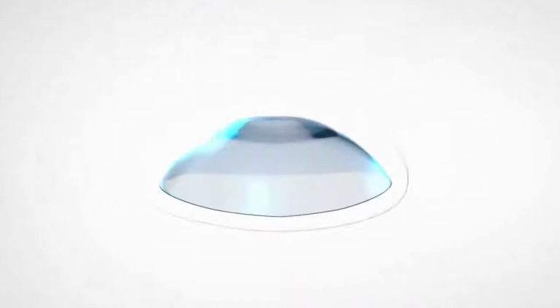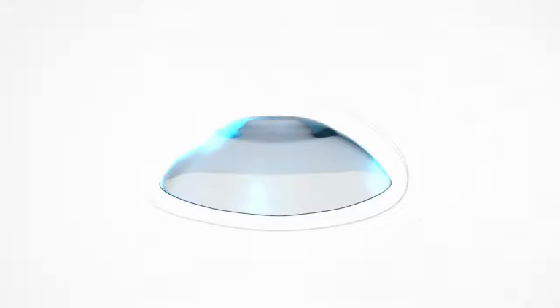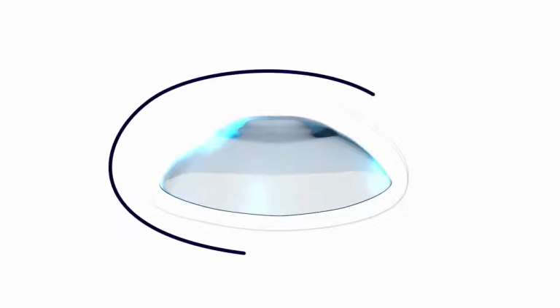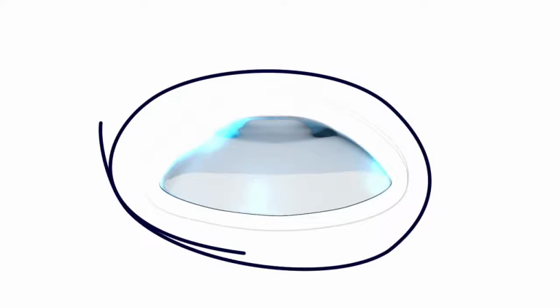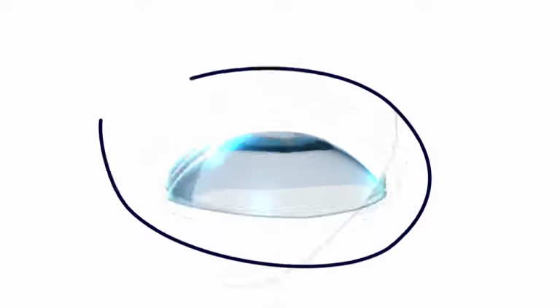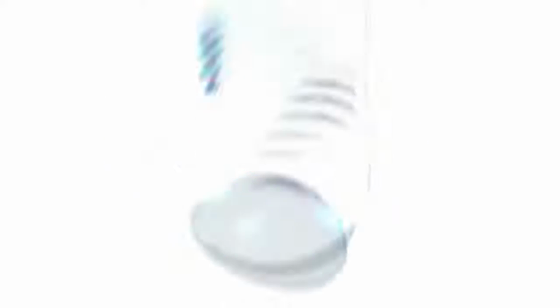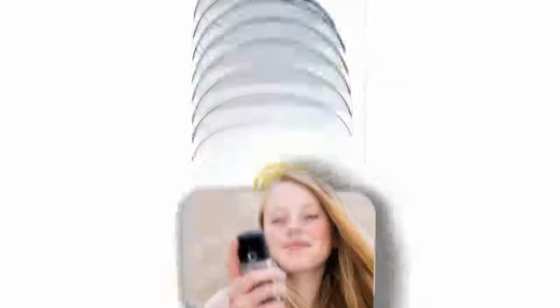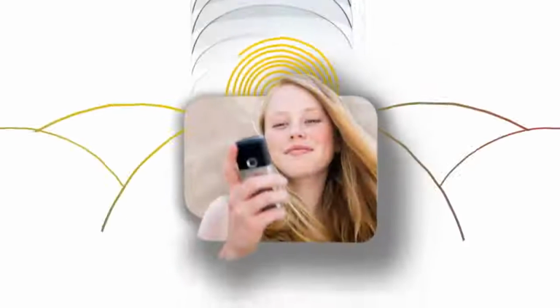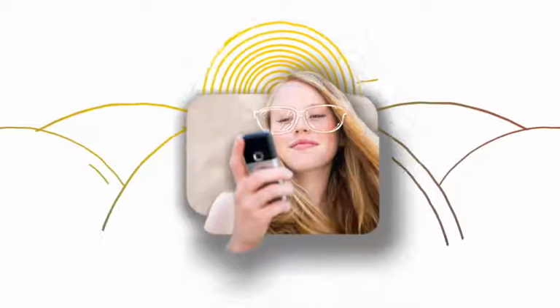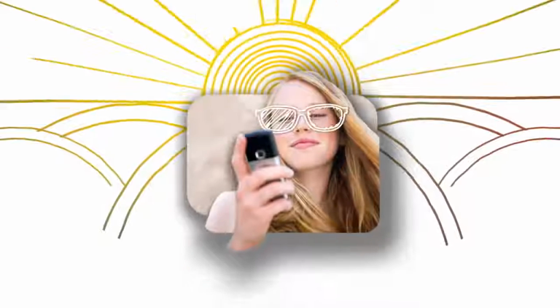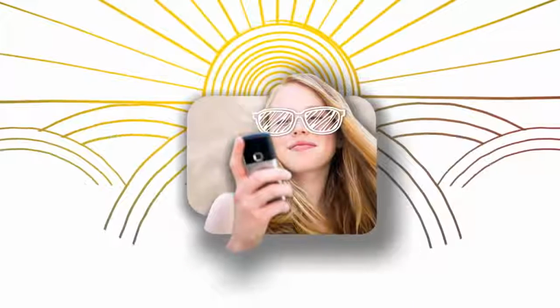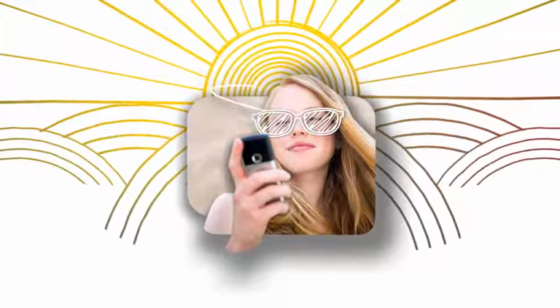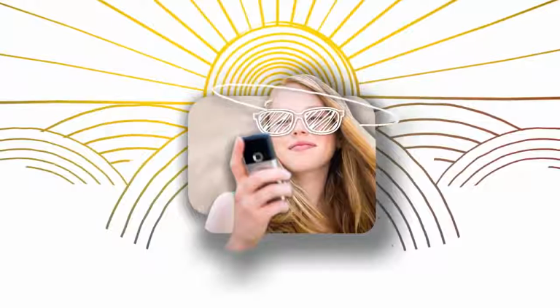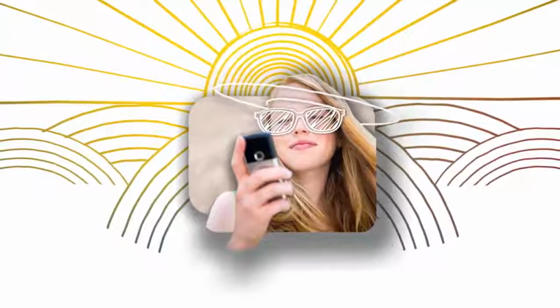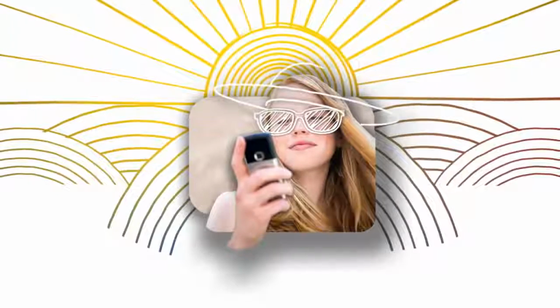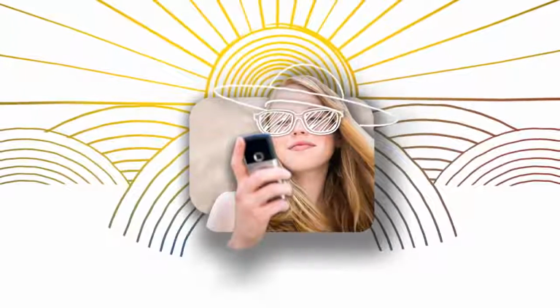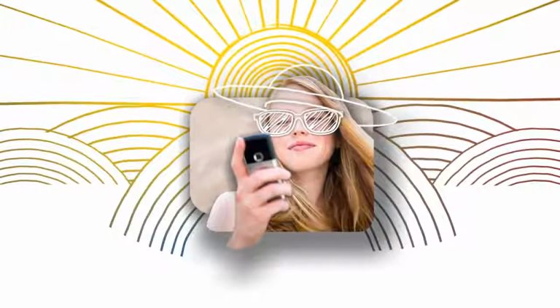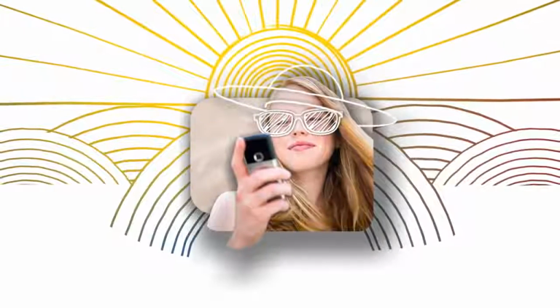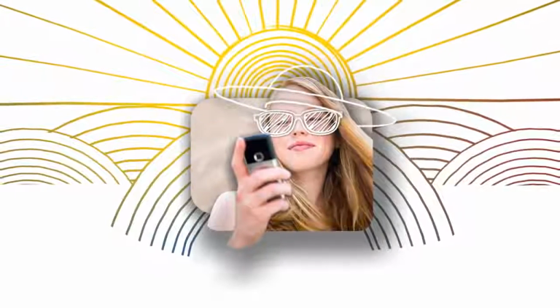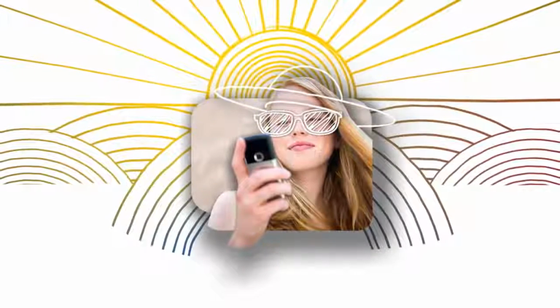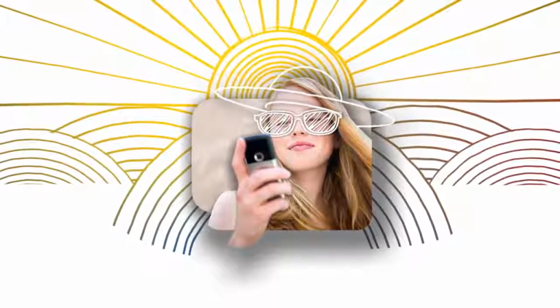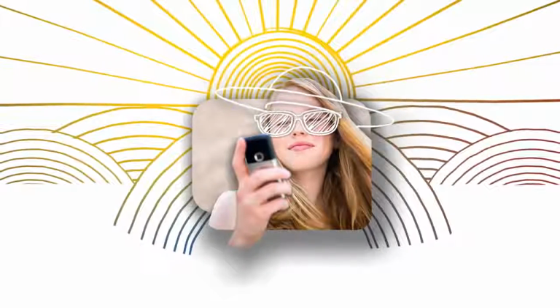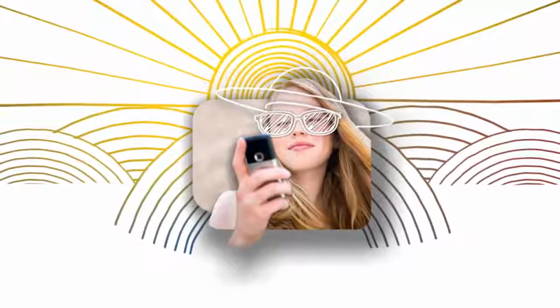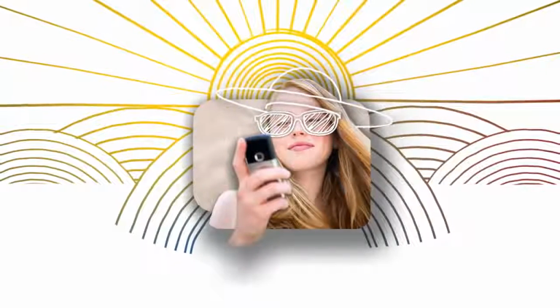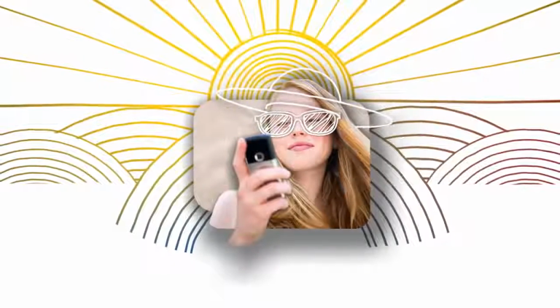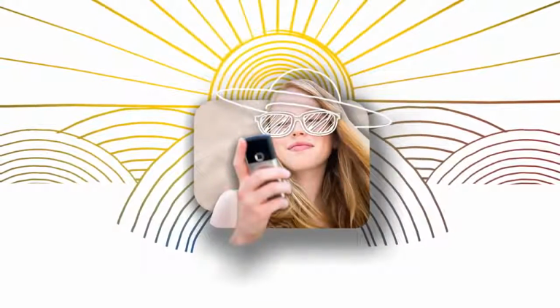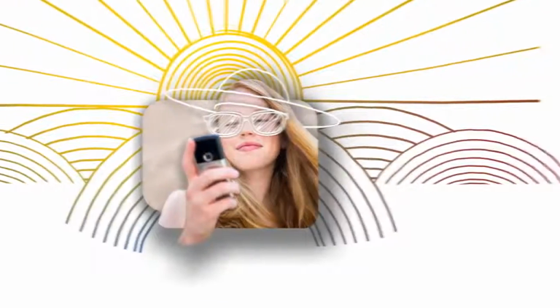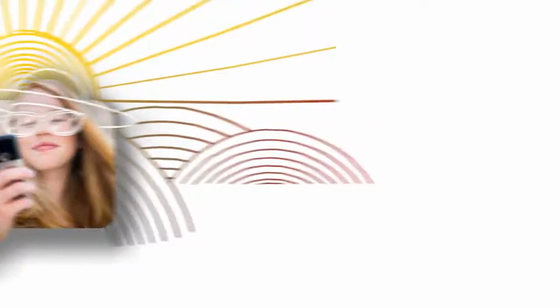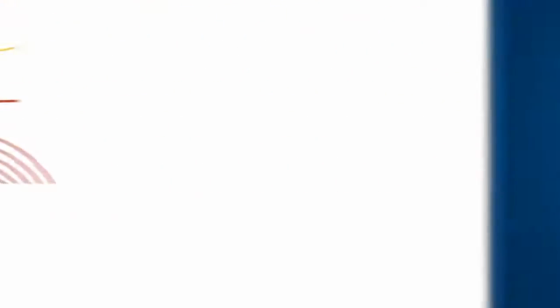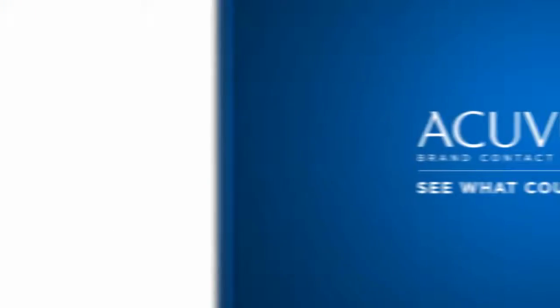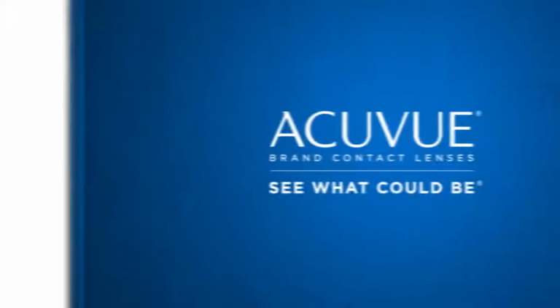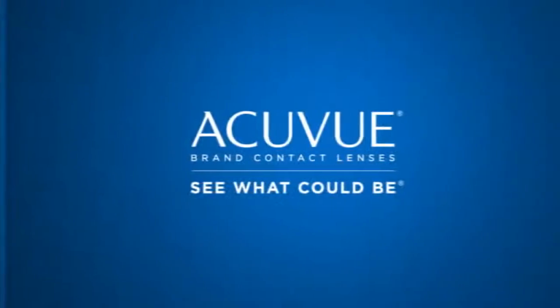So, grab your AccuView contacts, some shades, and a wide-brimmed hat. You'll be looking cool and helping to protect your eyes and your vision.